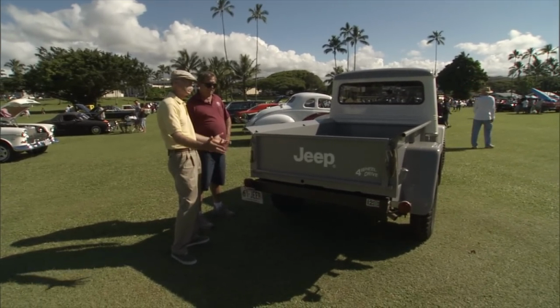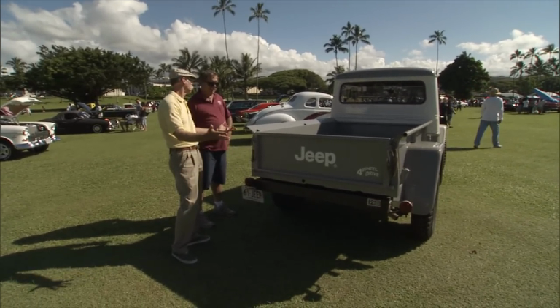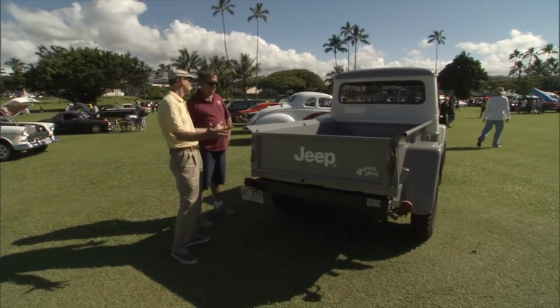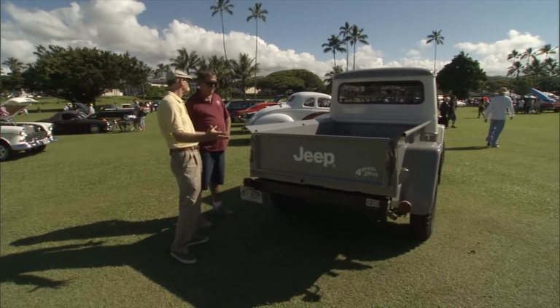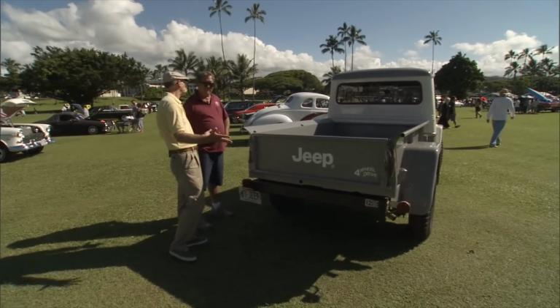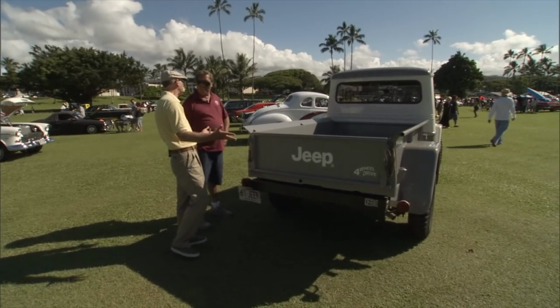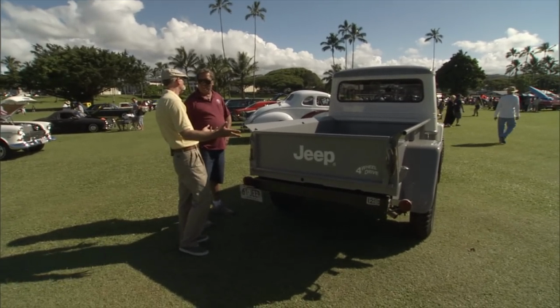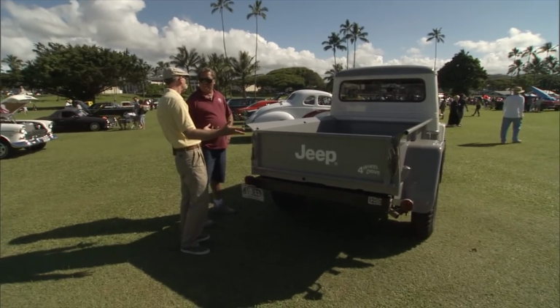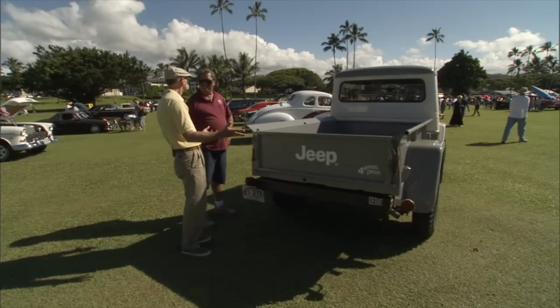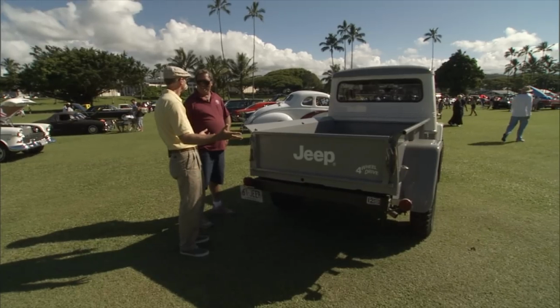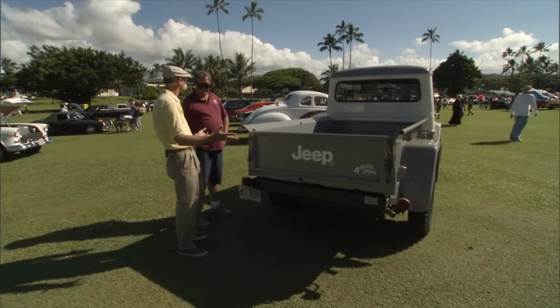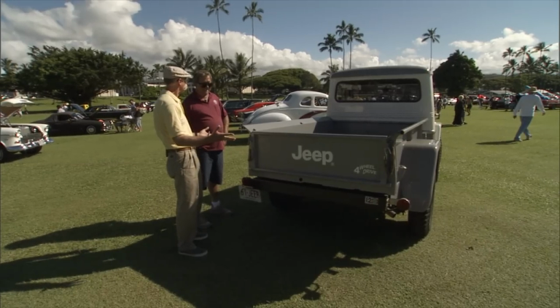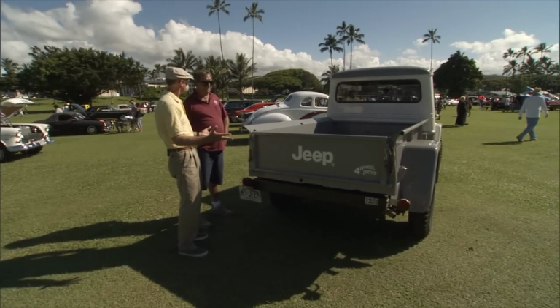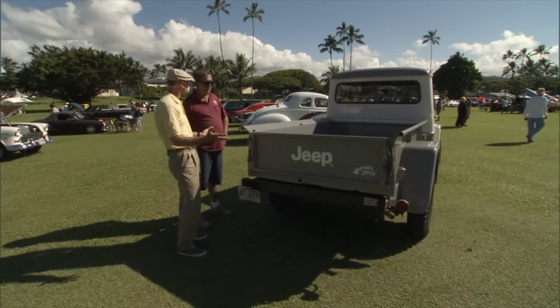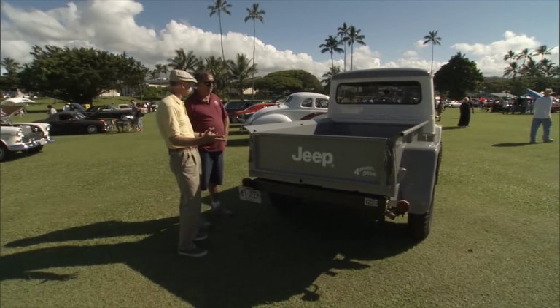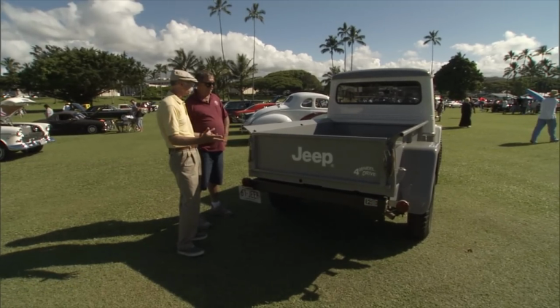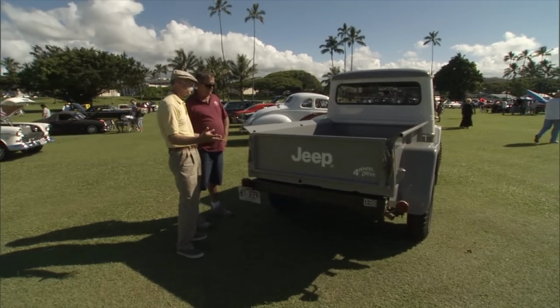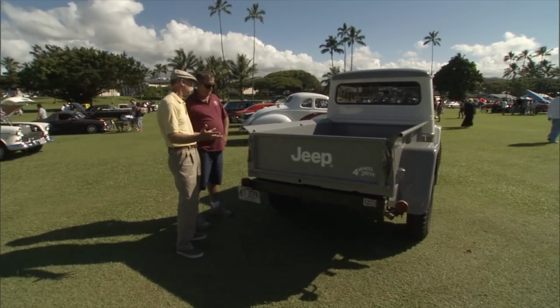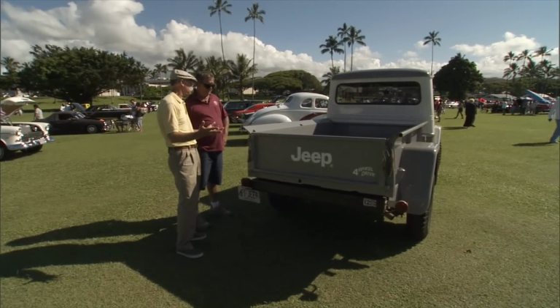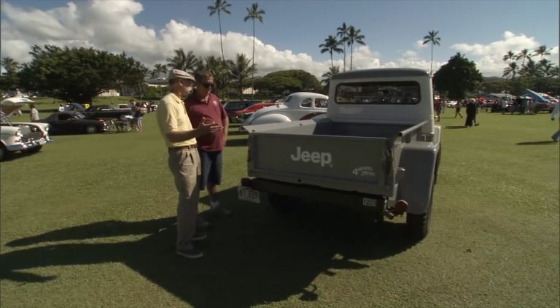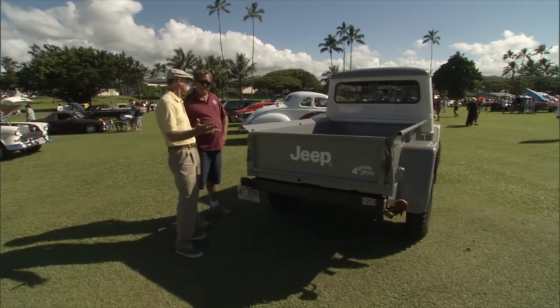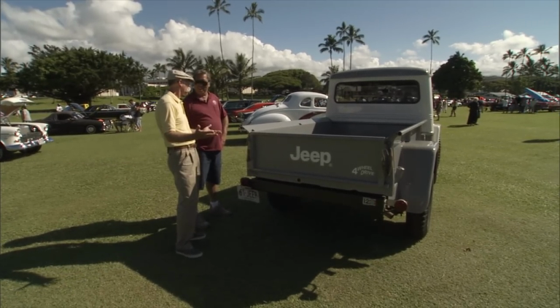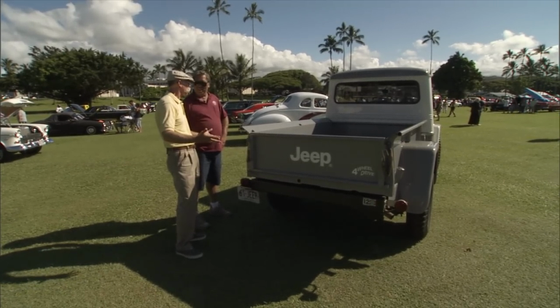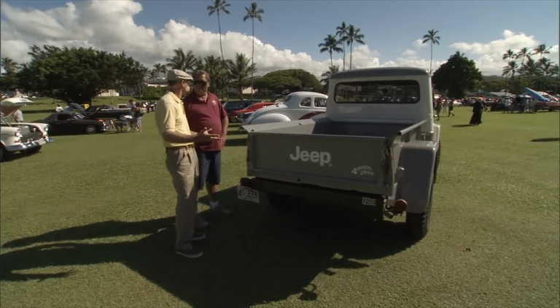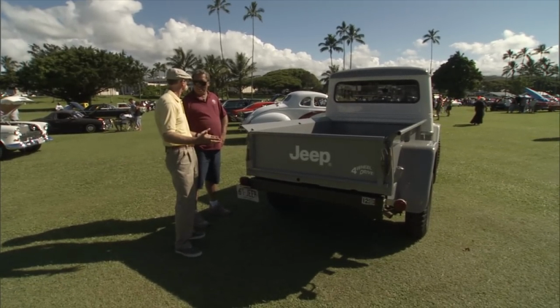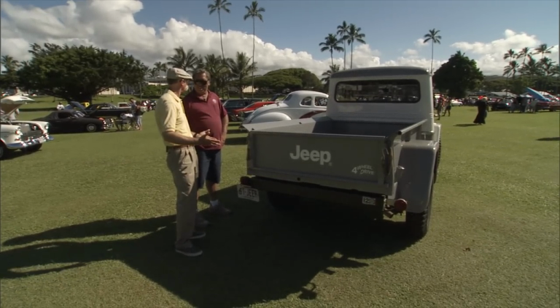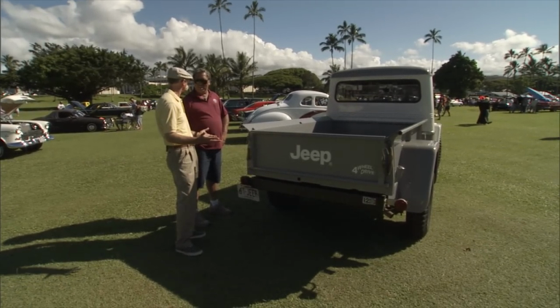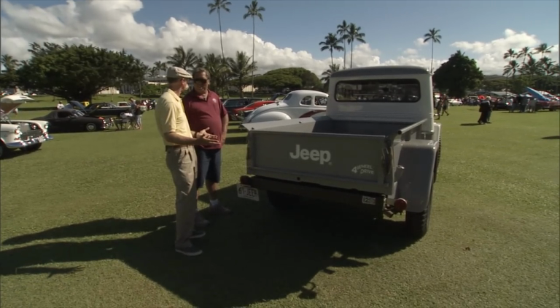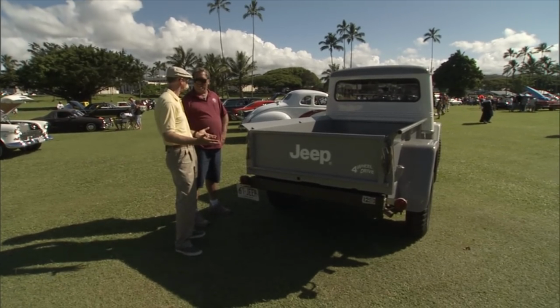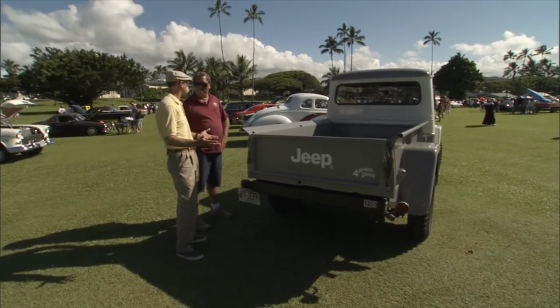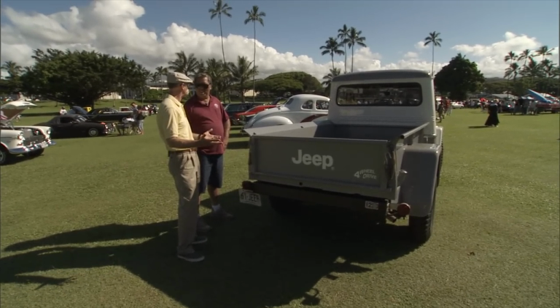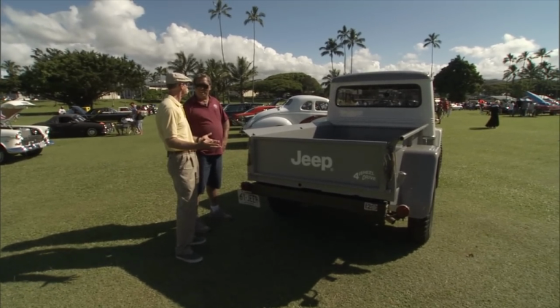I haven't seen one of these for years. Because they were just work trucks and they were just beat to death.